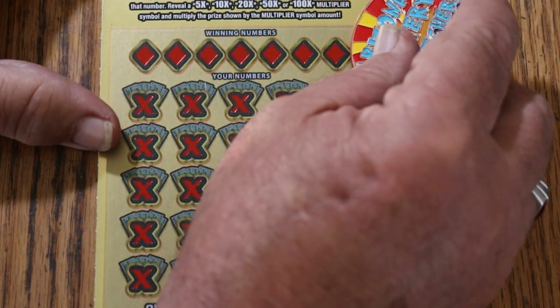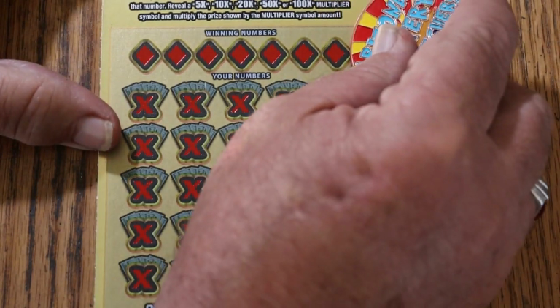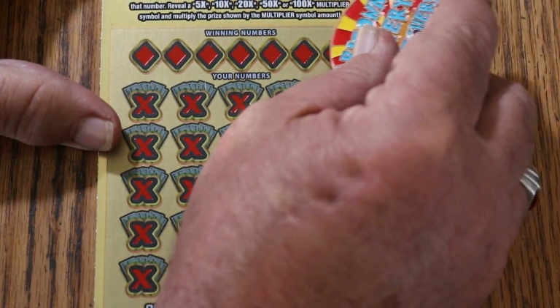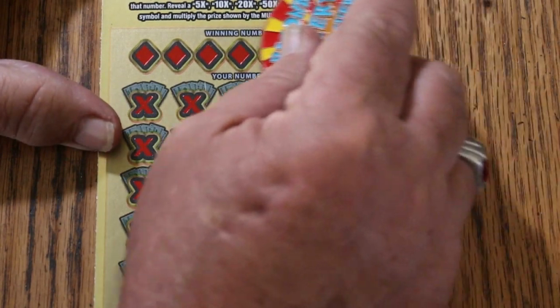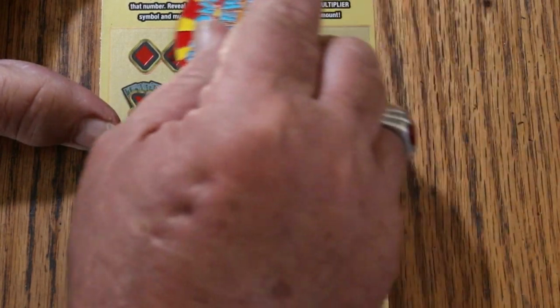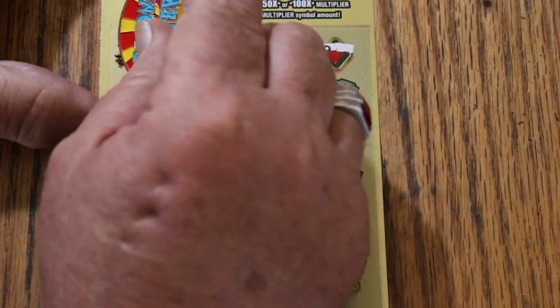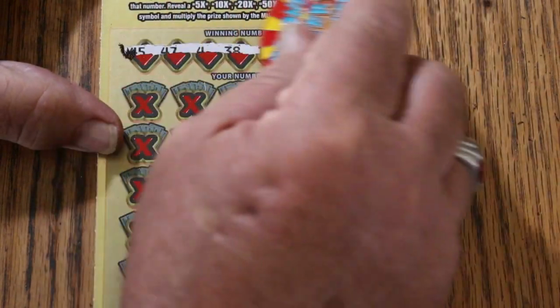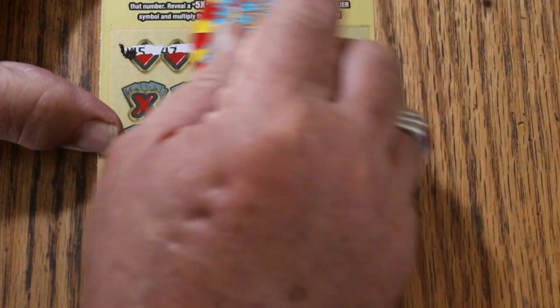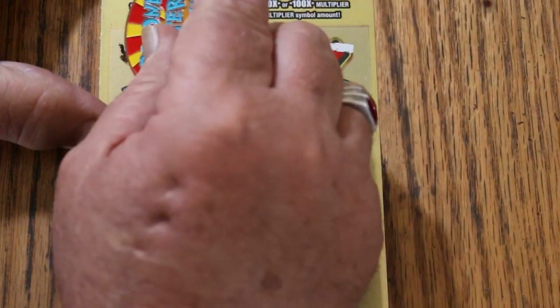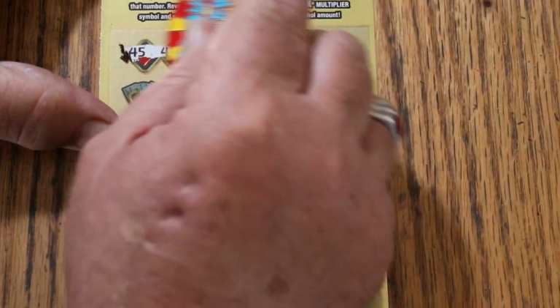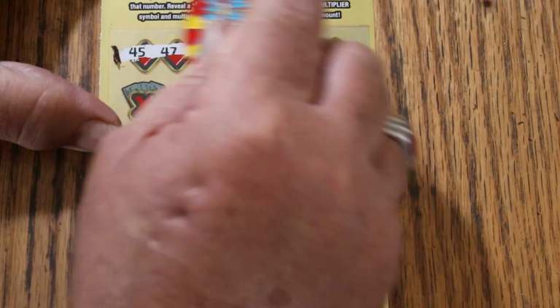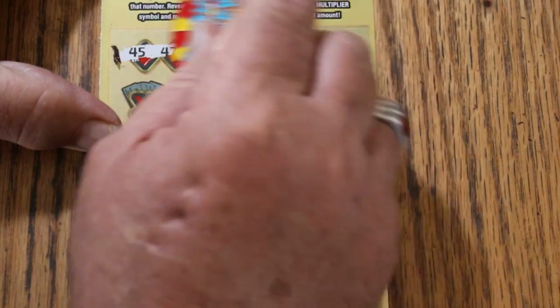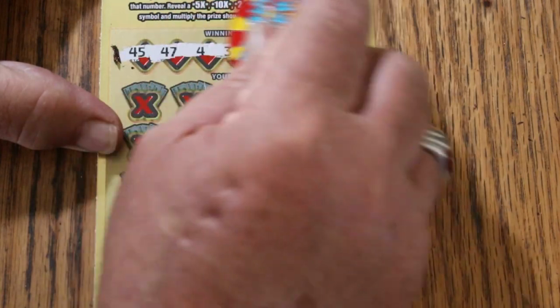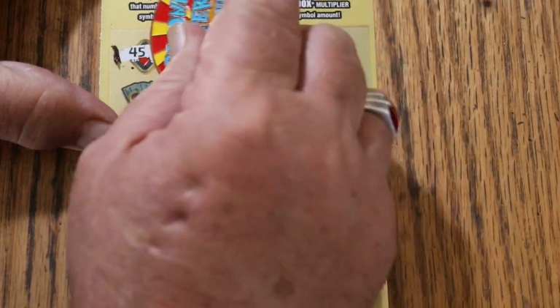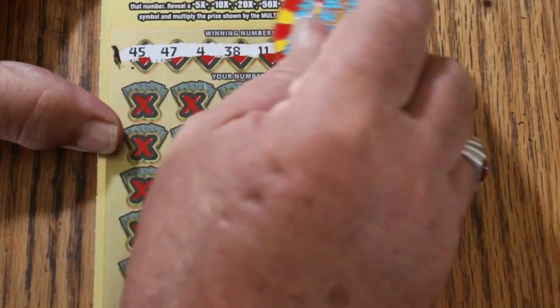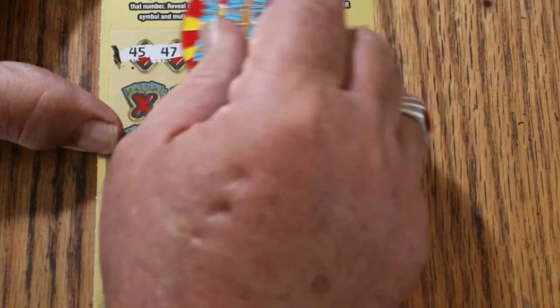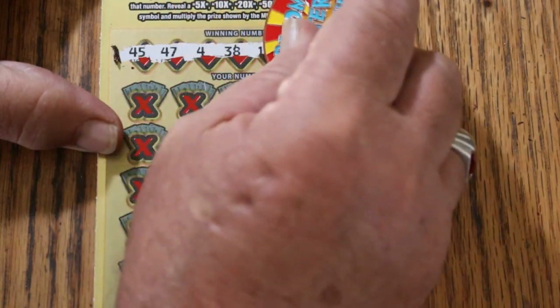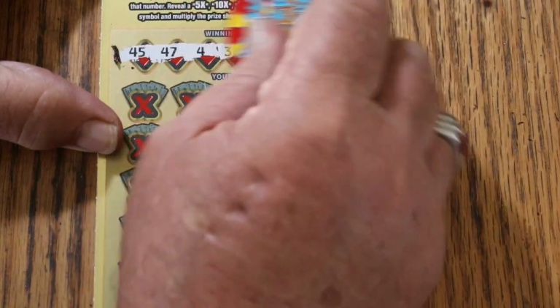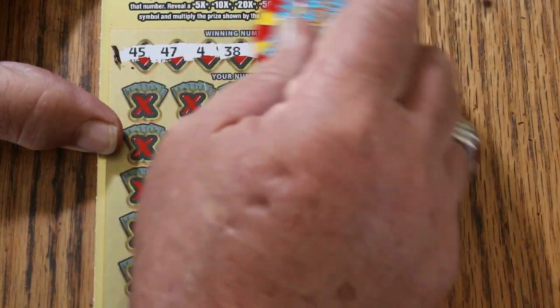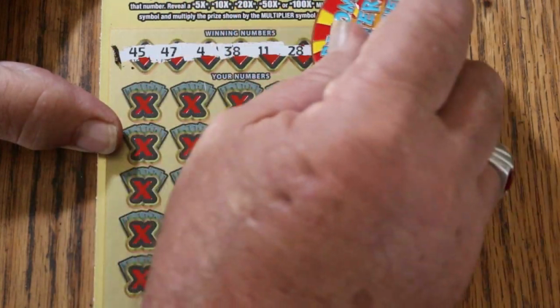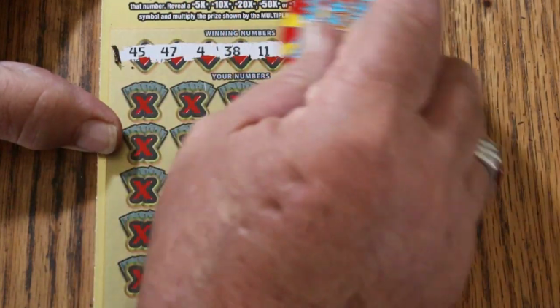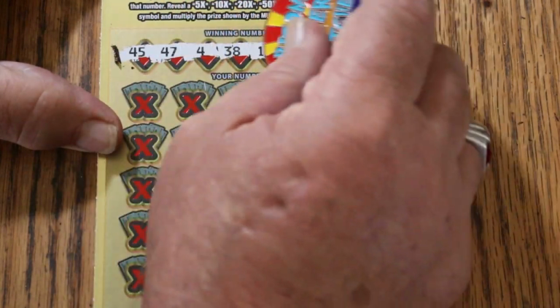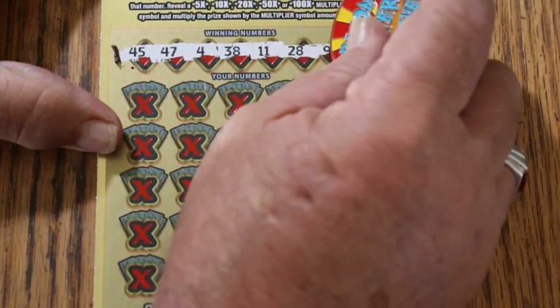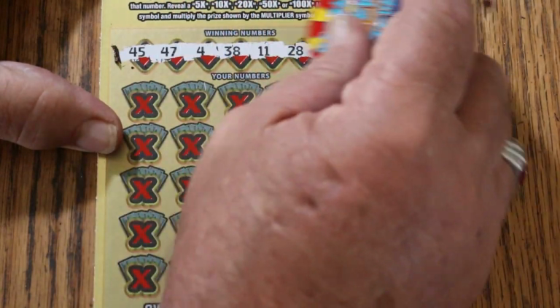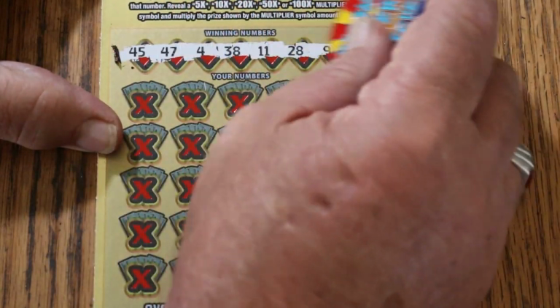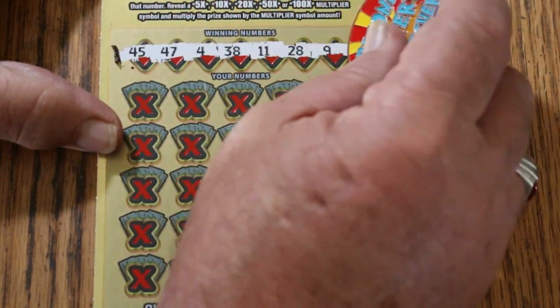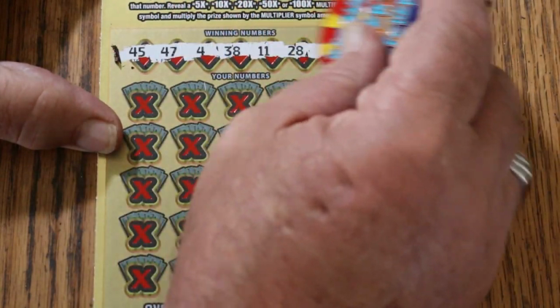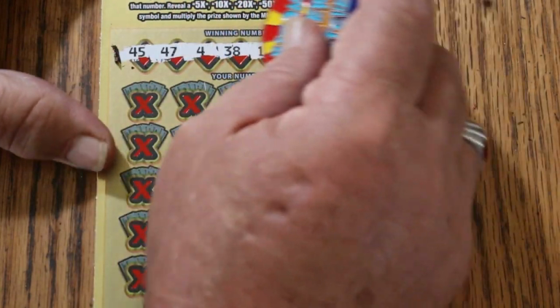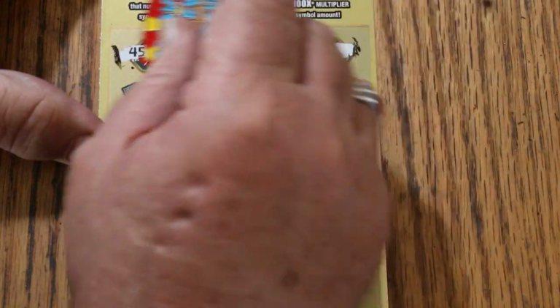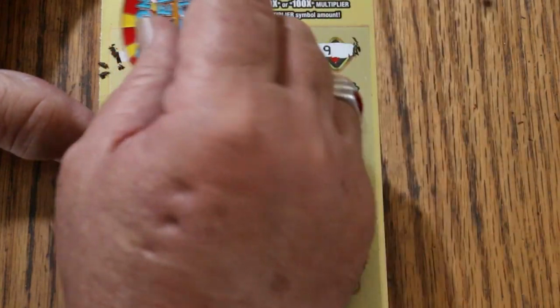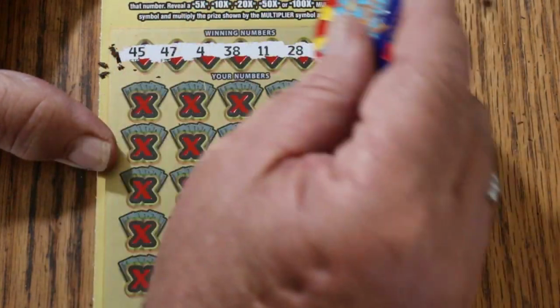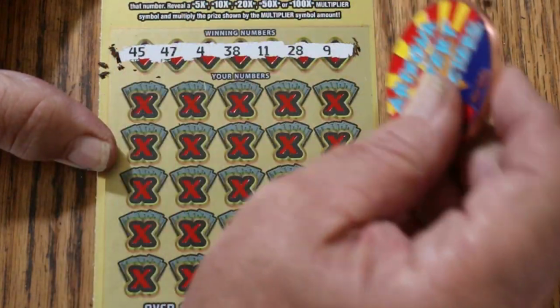Let us see what happens this time. $45, $47, $4, $38, $11, $28, and $9.